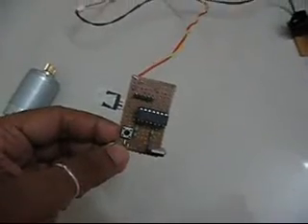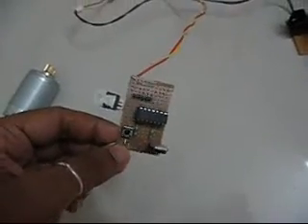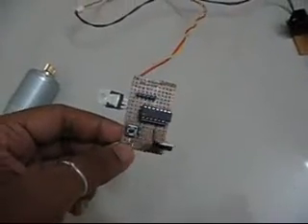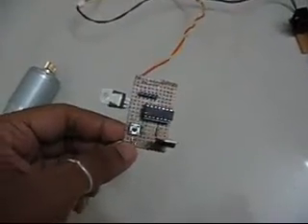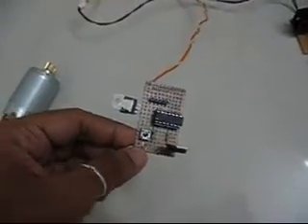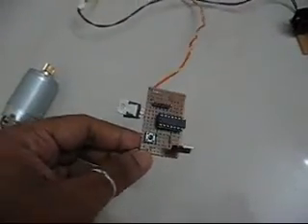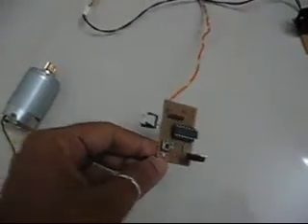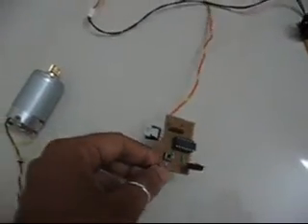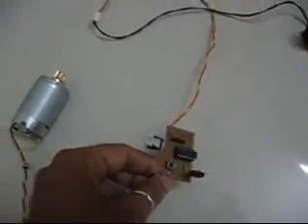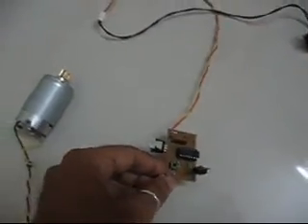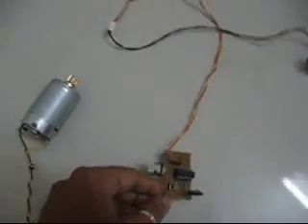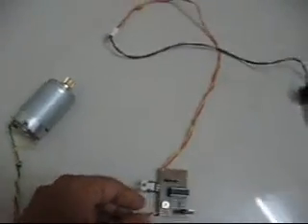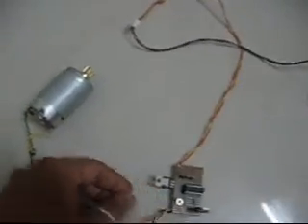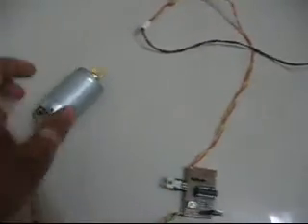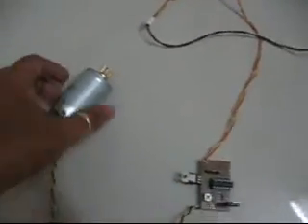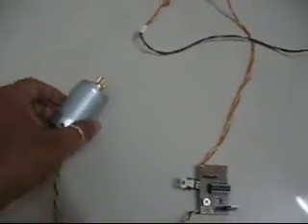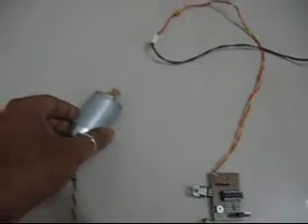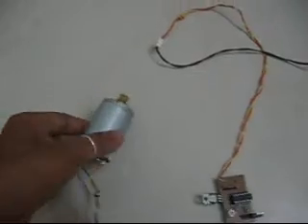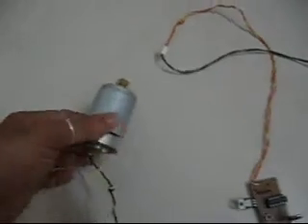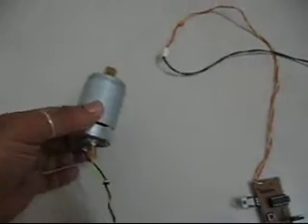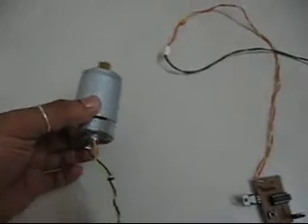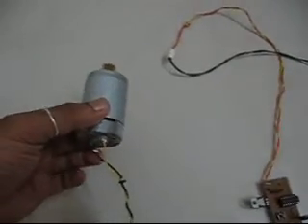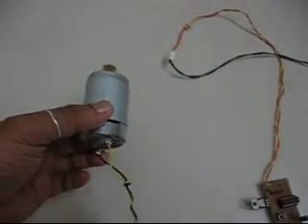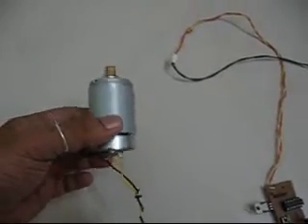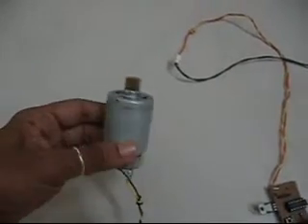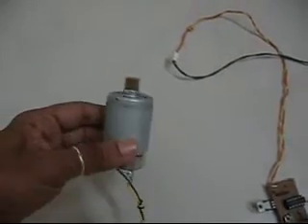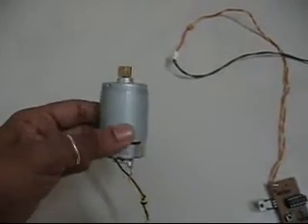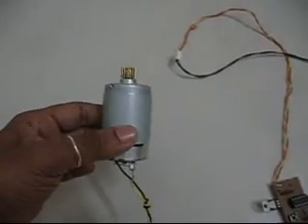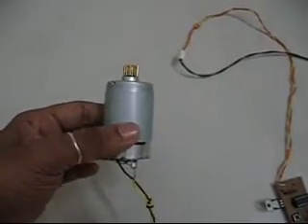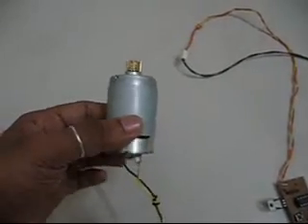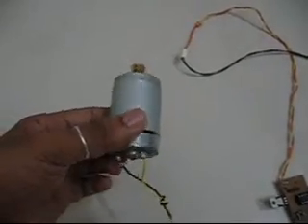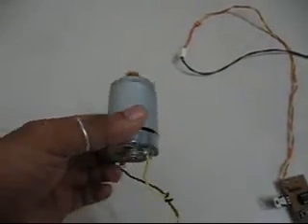Here I am with my latest creation, a DC motor controller. This is the DC motor — it's a simple brushed DC motor.